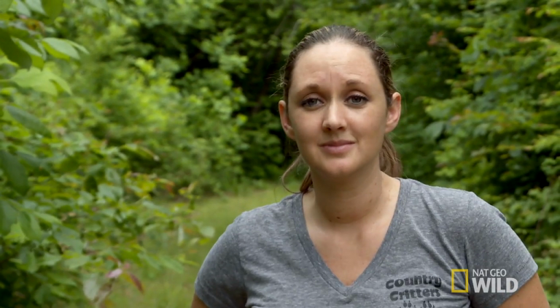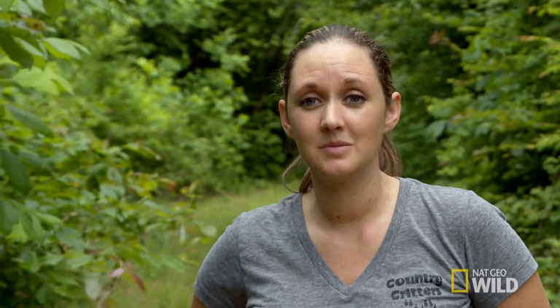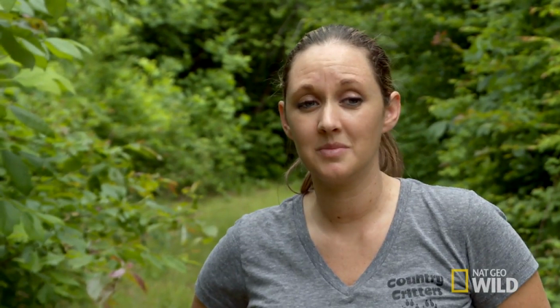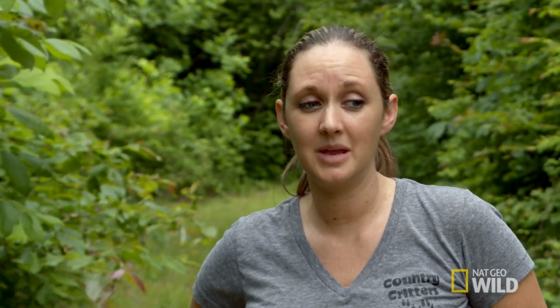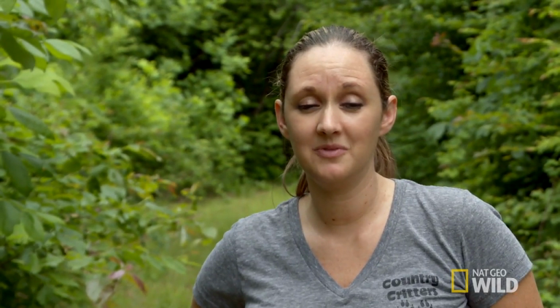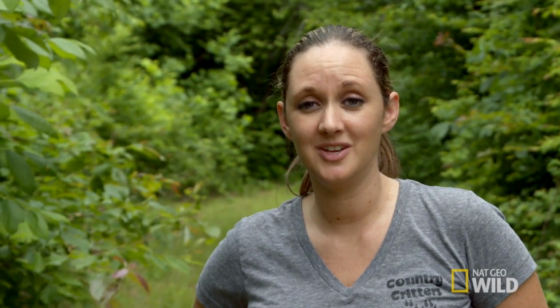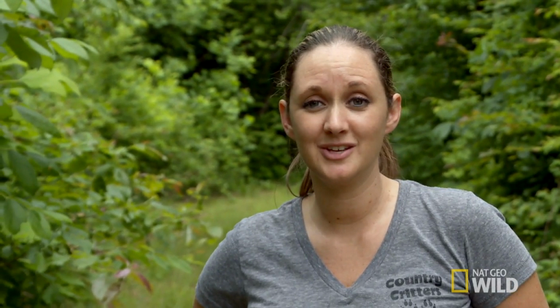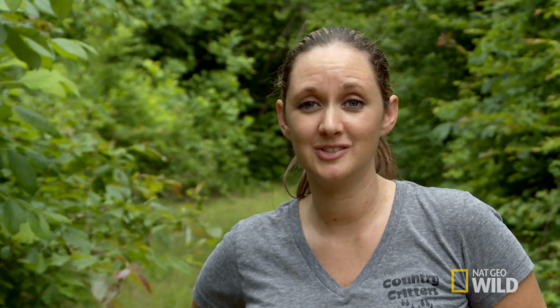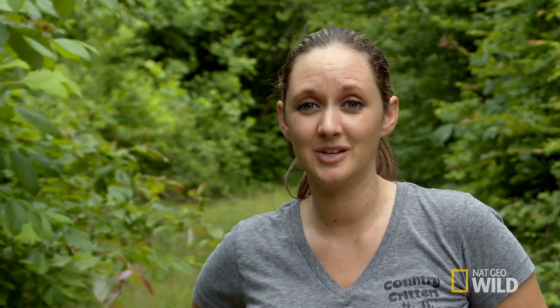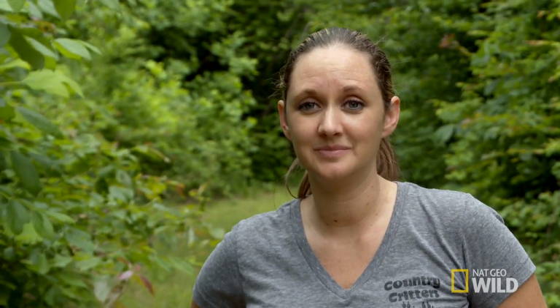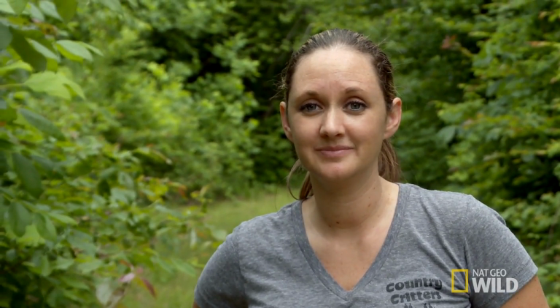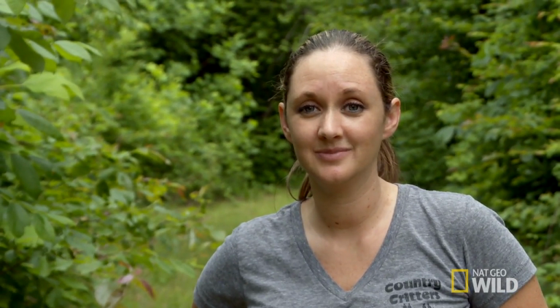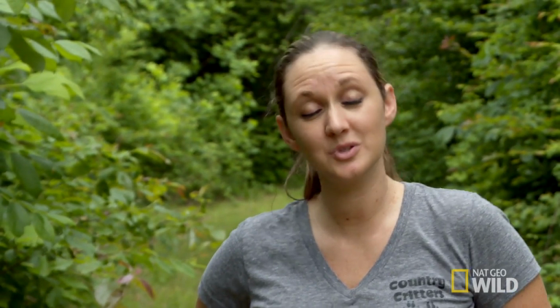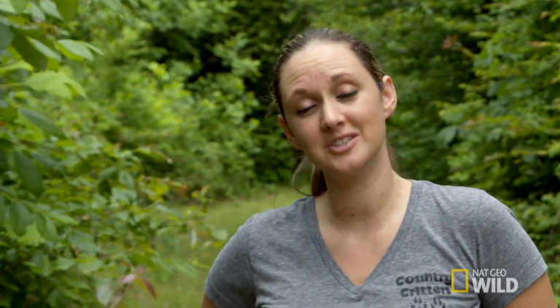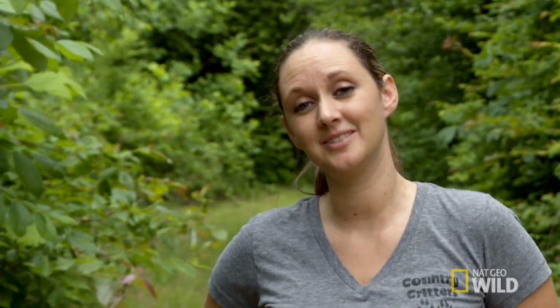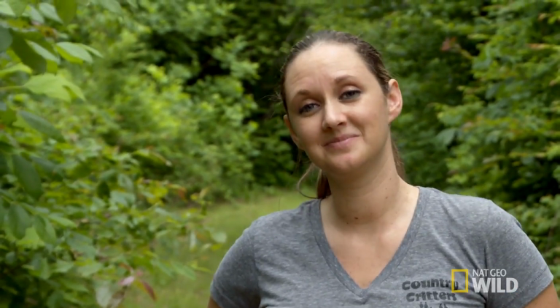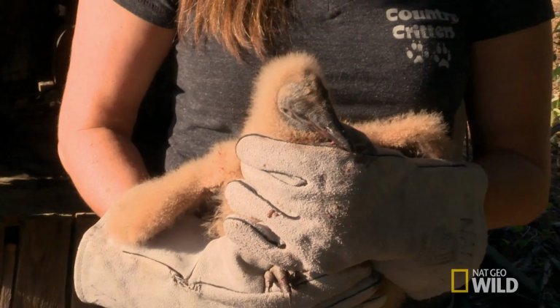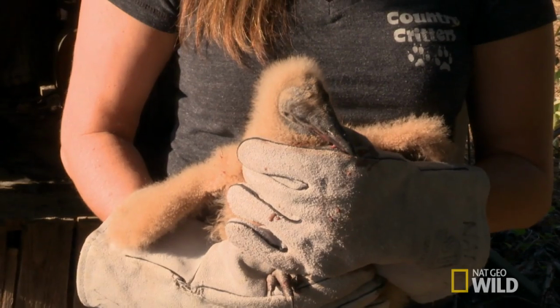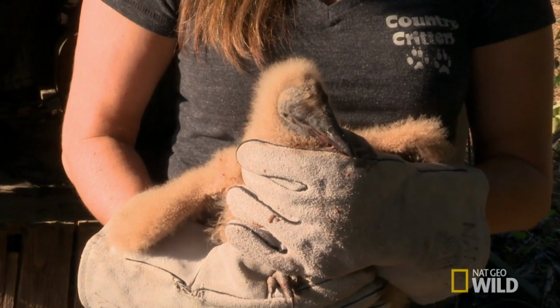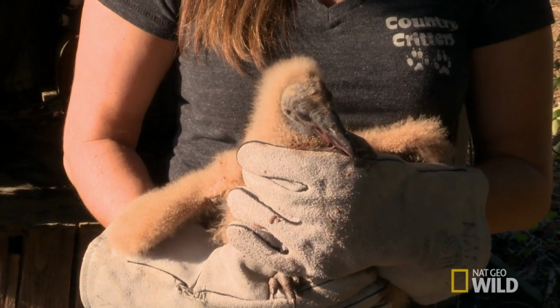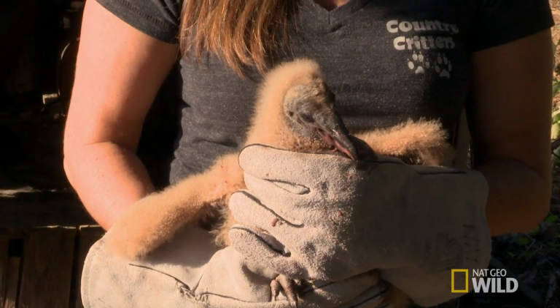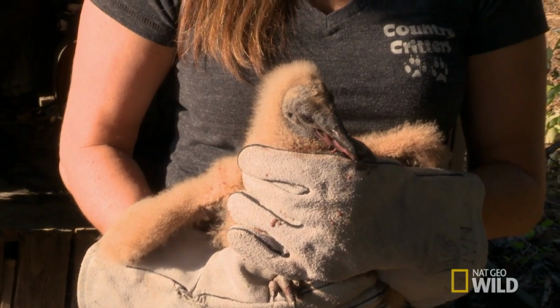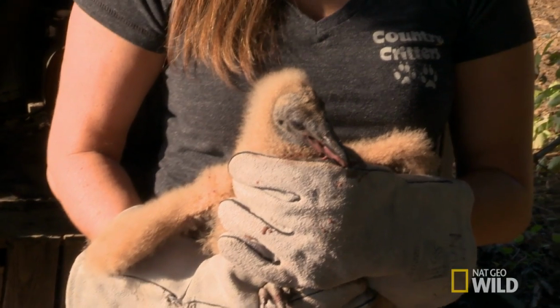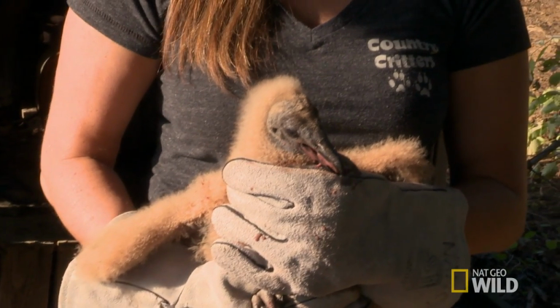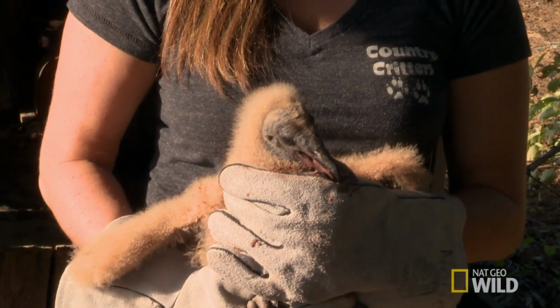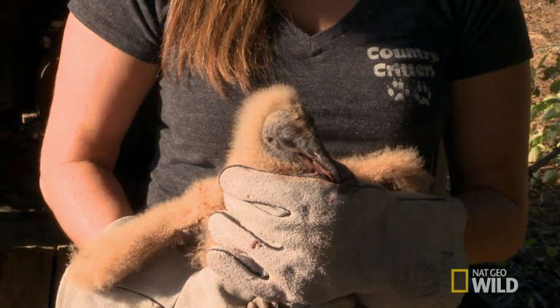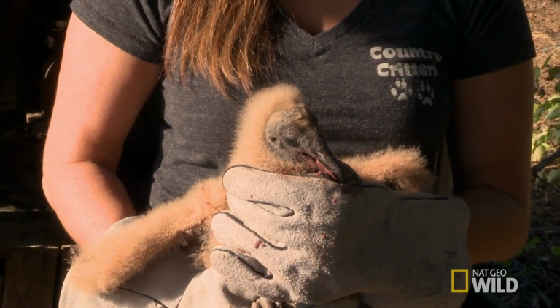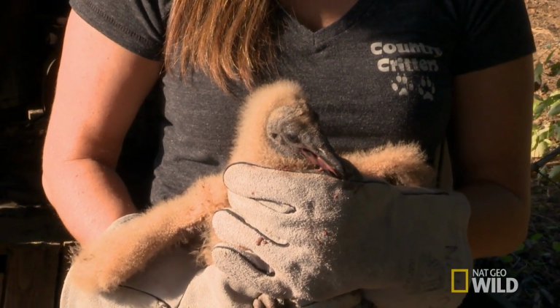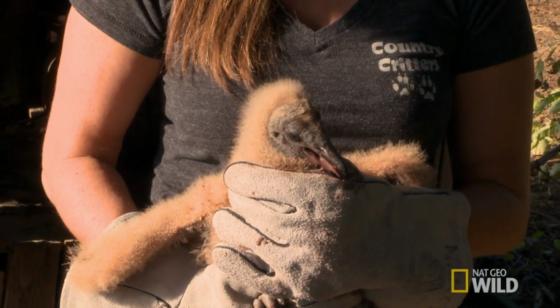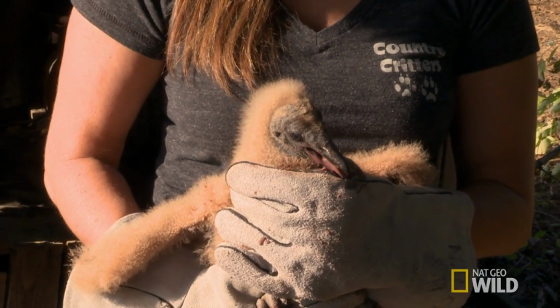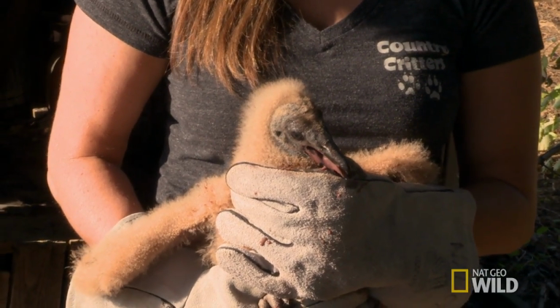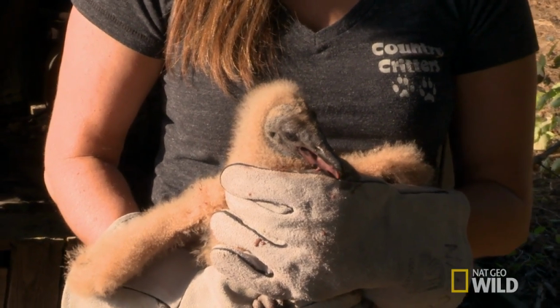Mom and dad have been feeding it well, so it's a good sign. I got a new house for you. You're gonna like it.